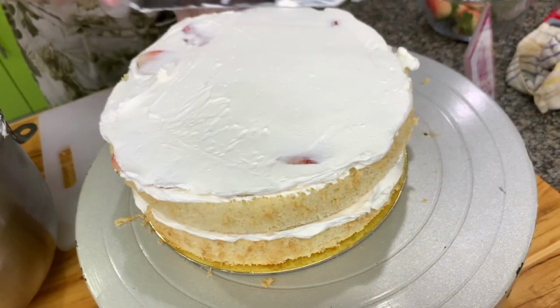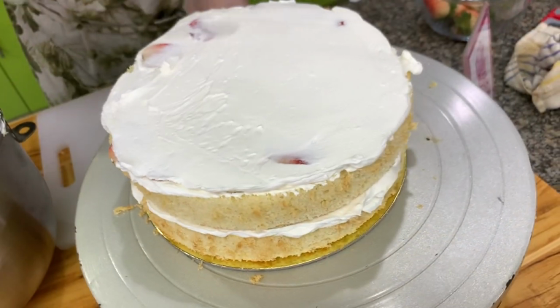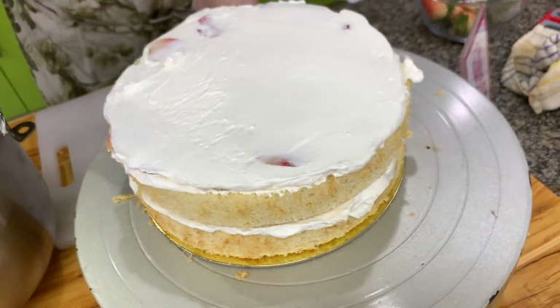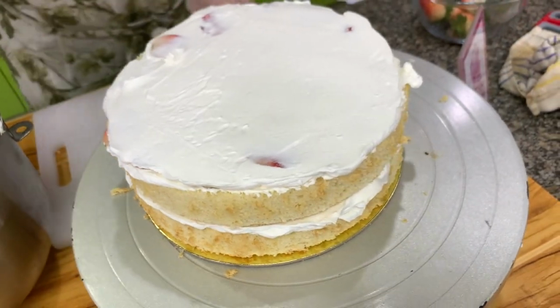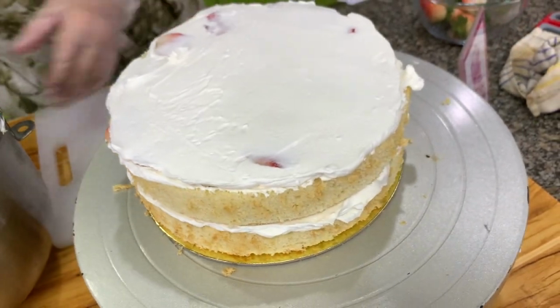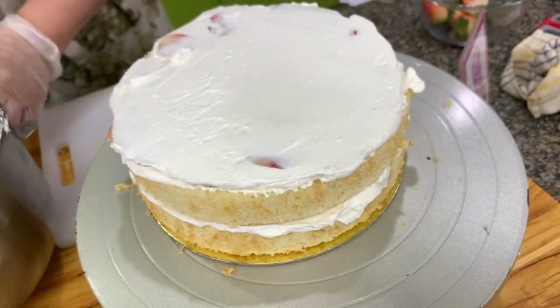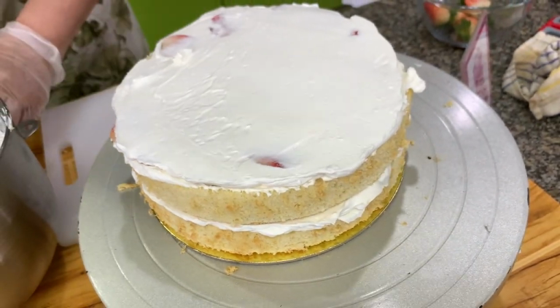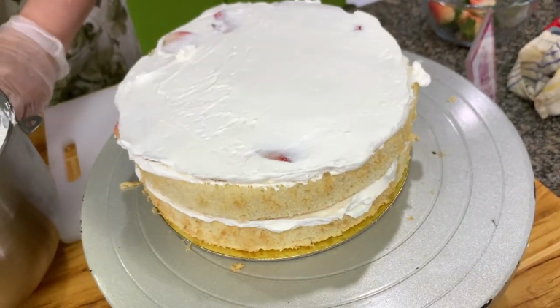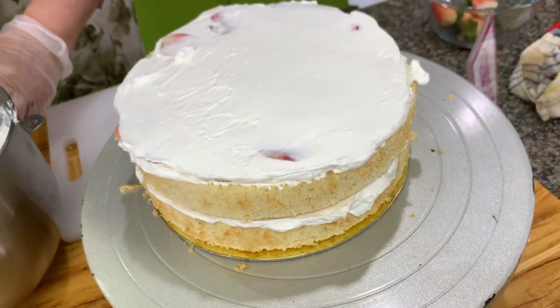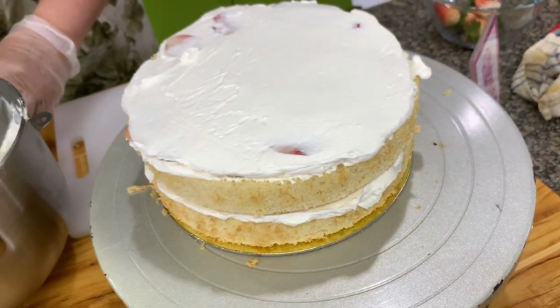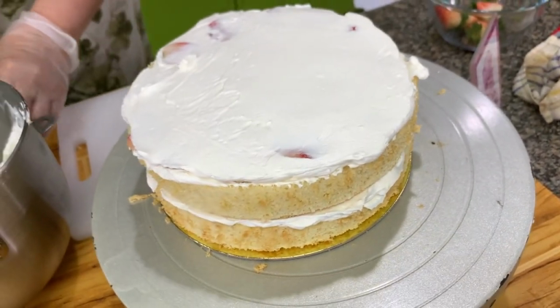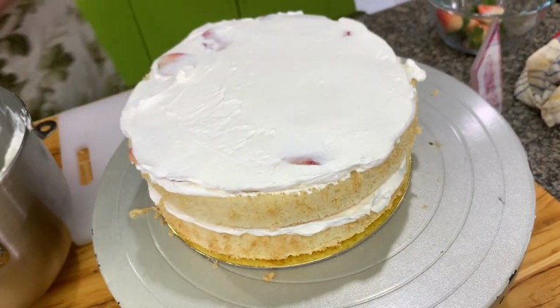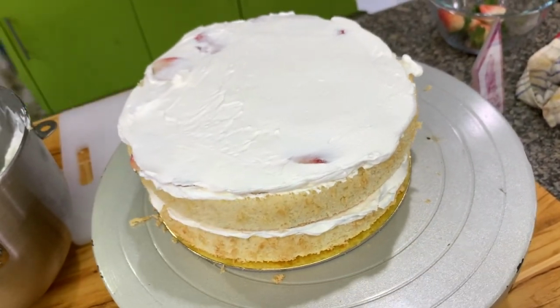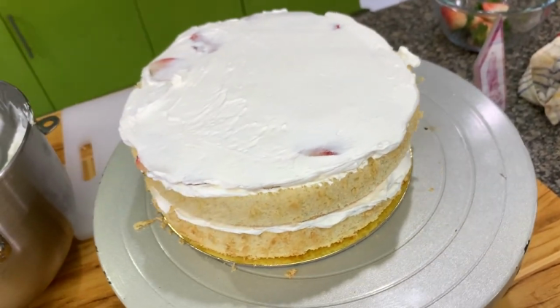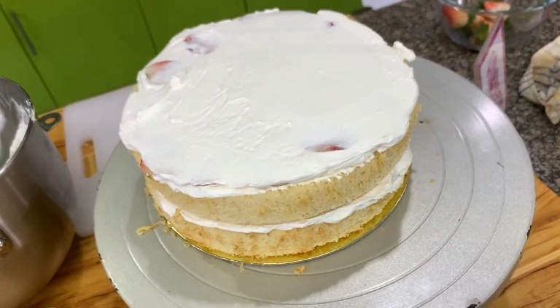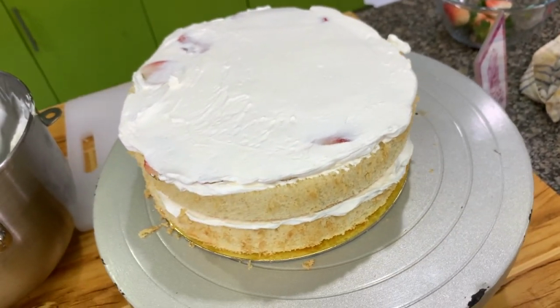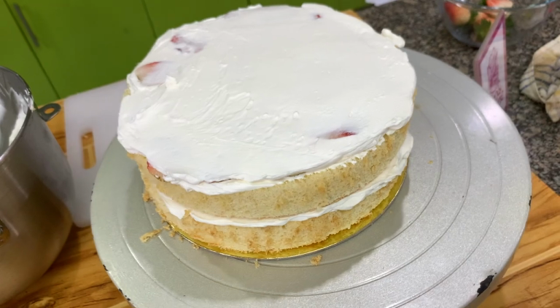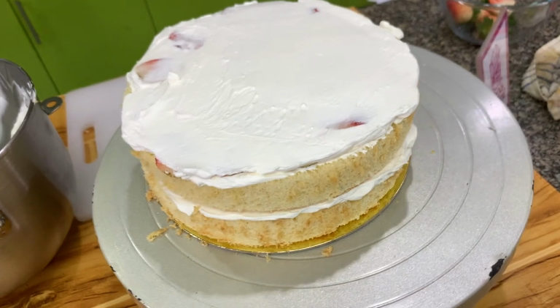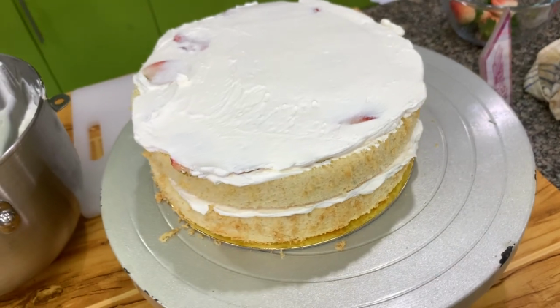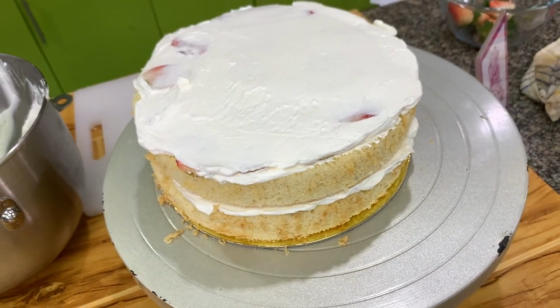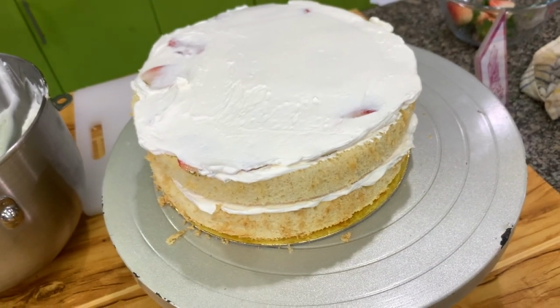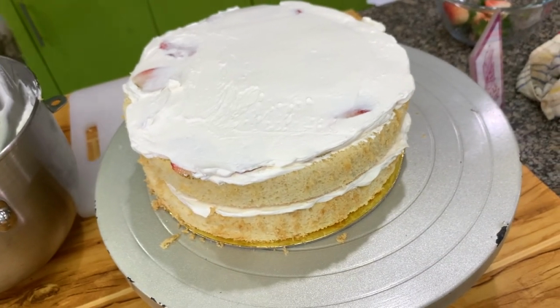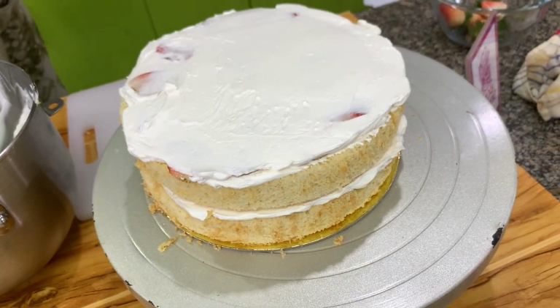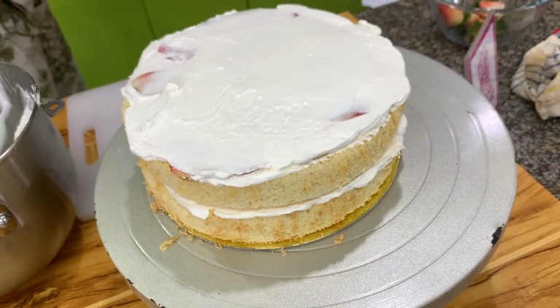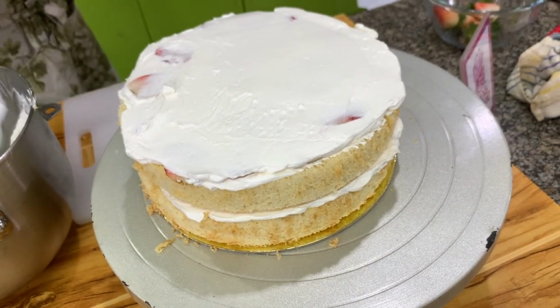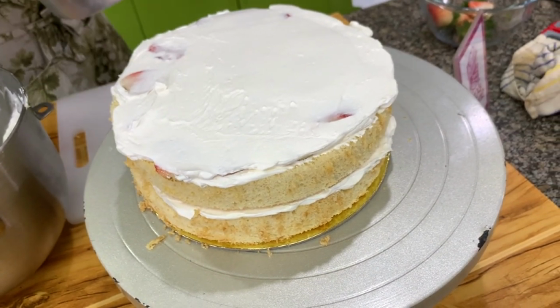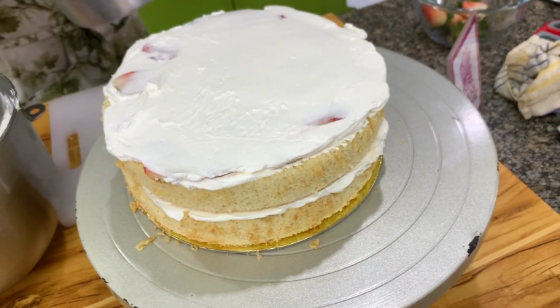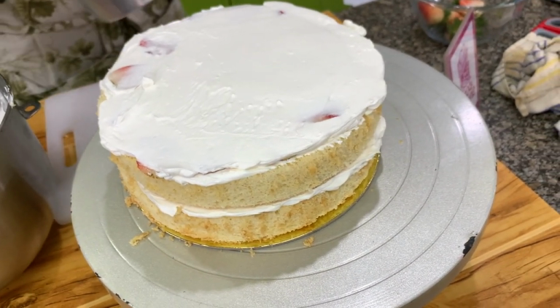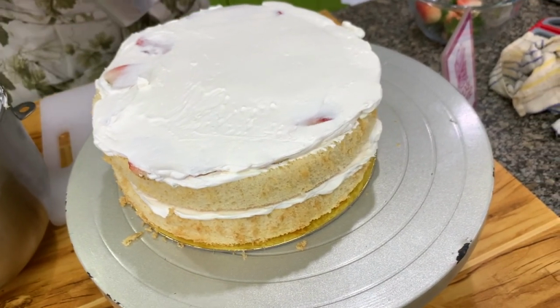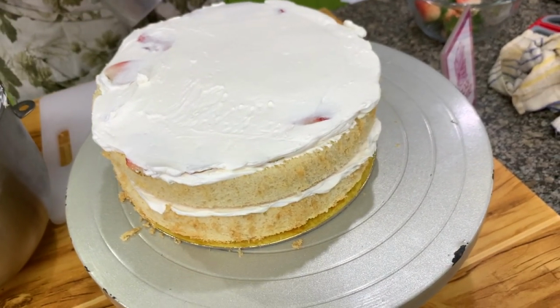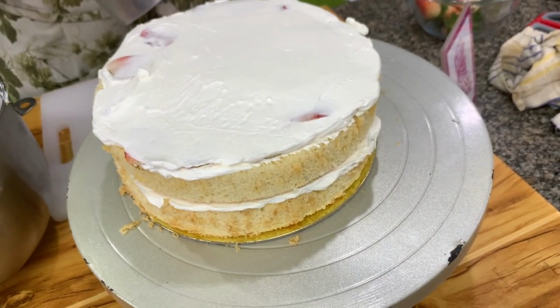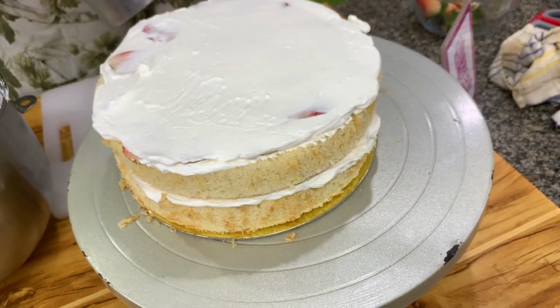Then we put in the last layer — this is a three-layer cake, but you can also make it just two layers.